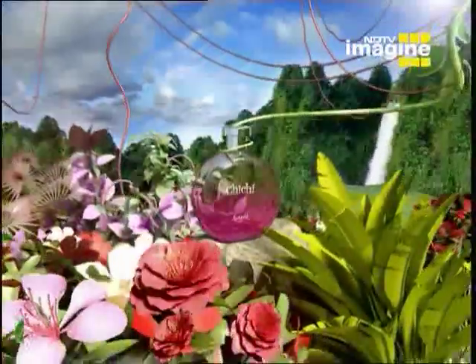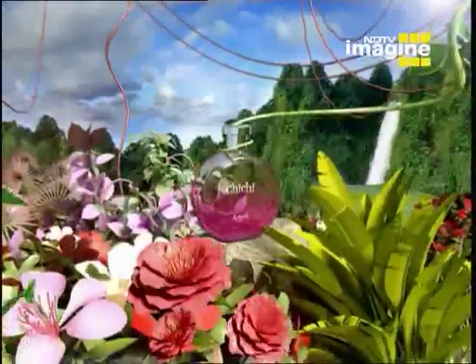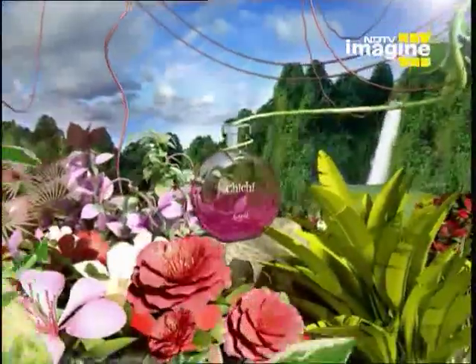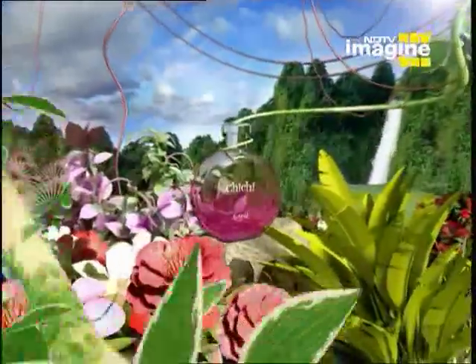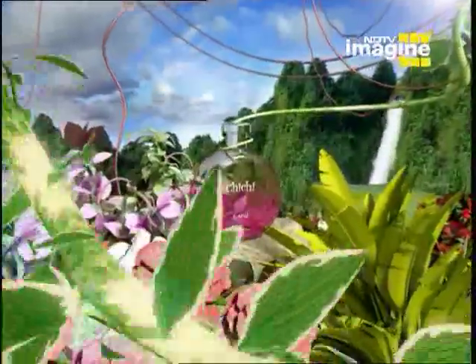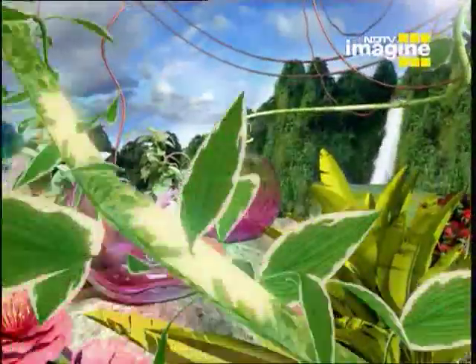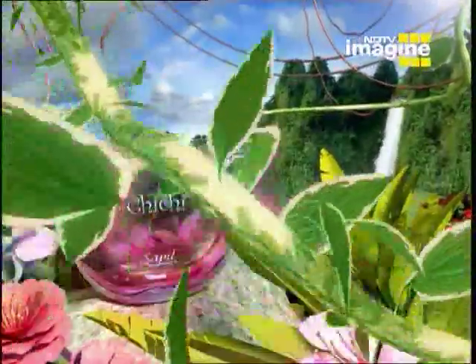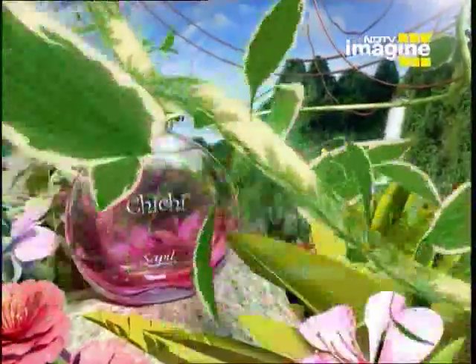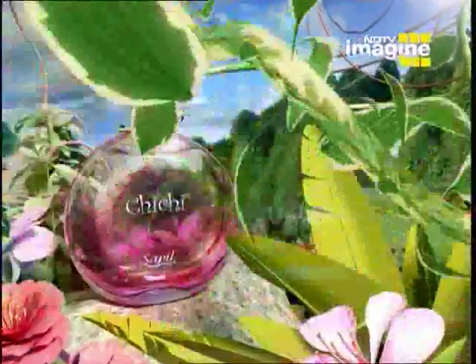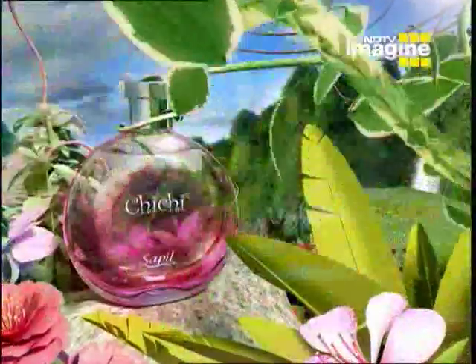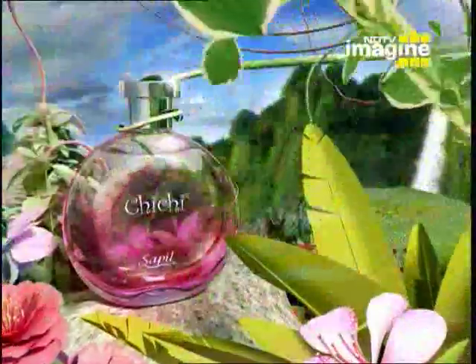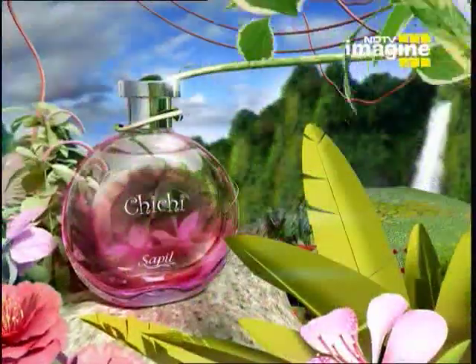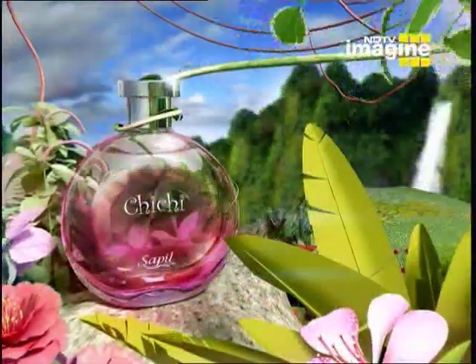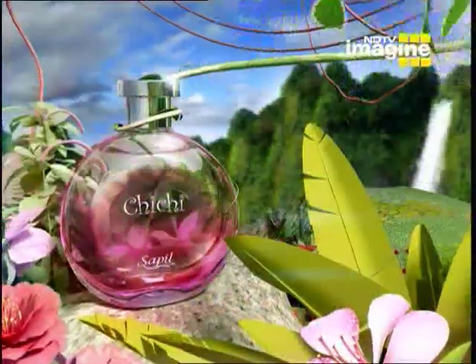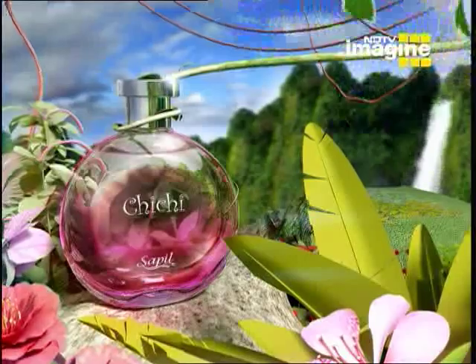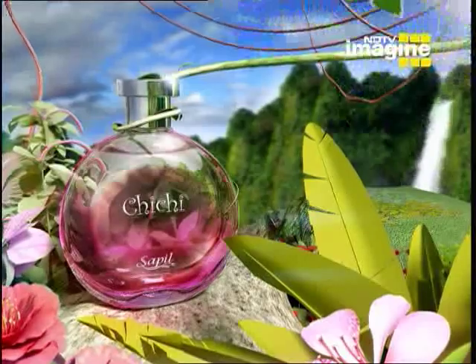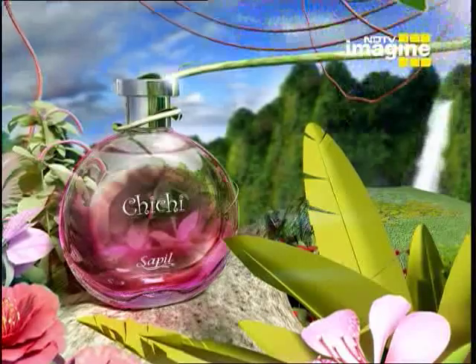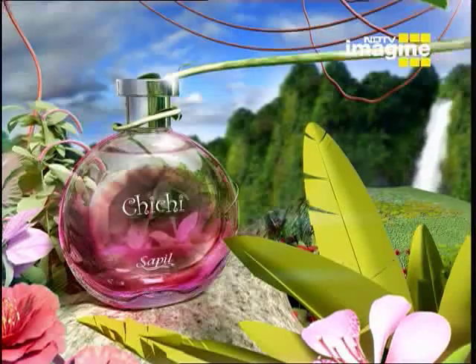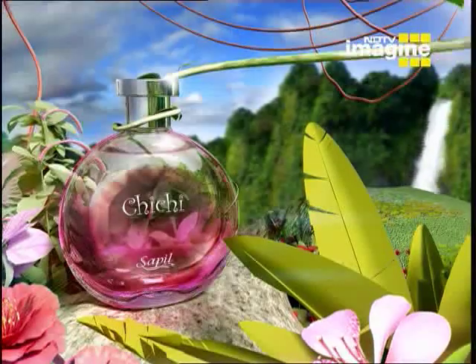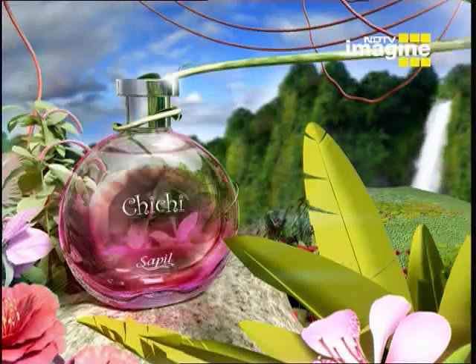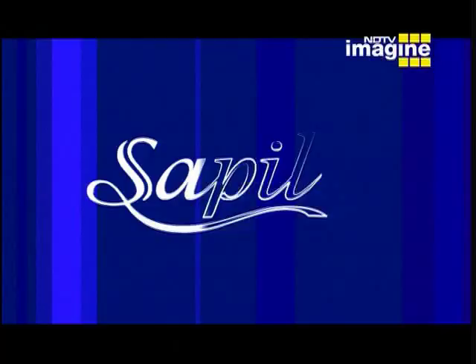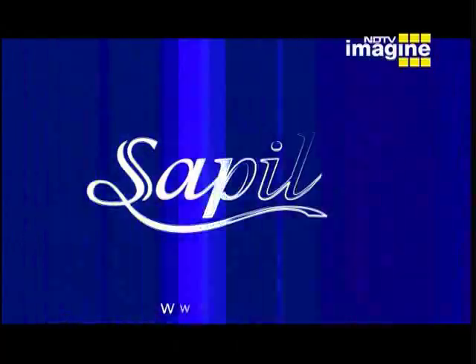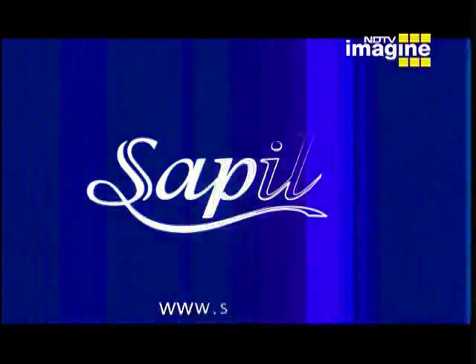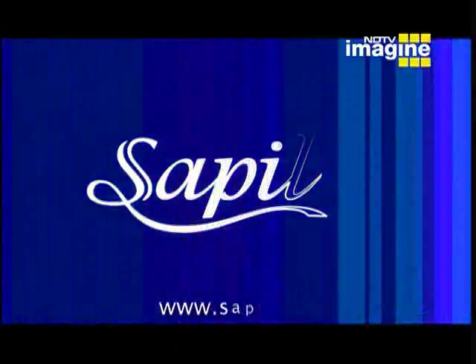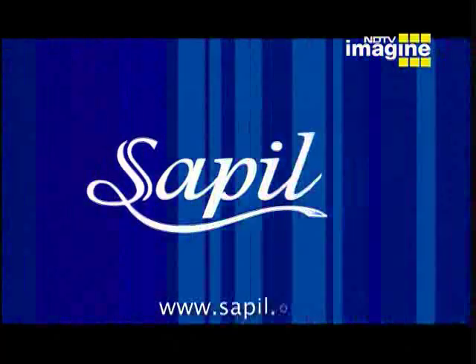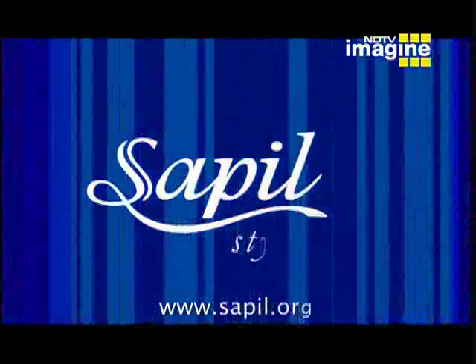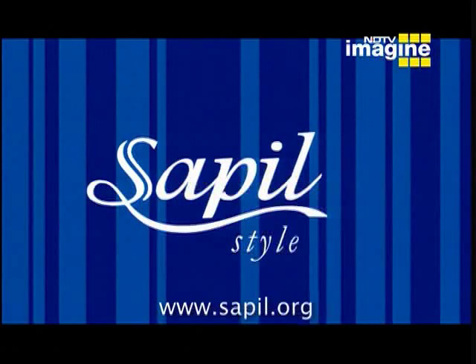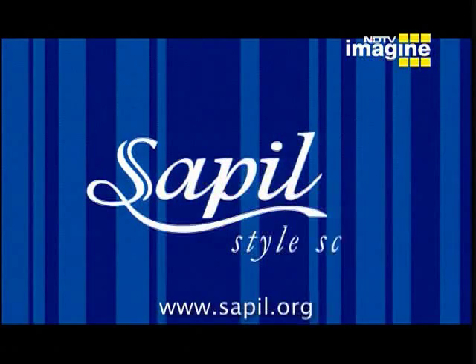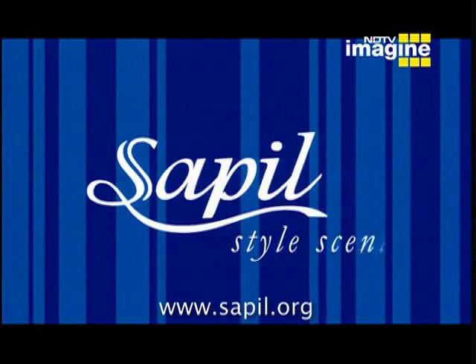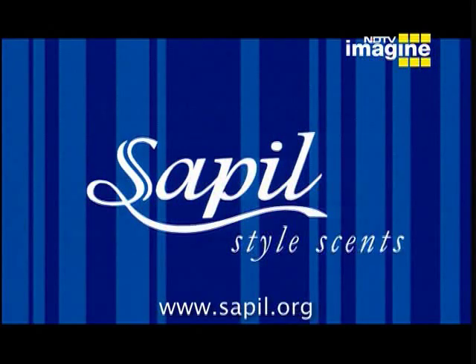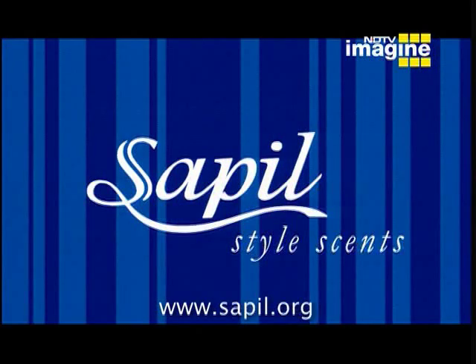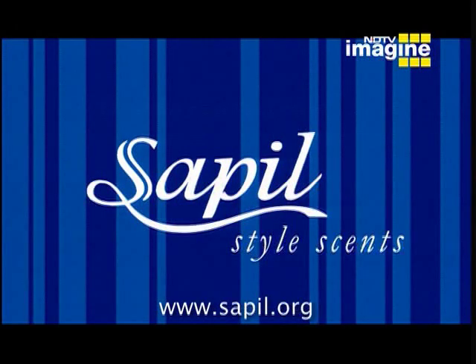Chichi — fresh and fun fragrance. From Sappal Style Scents.